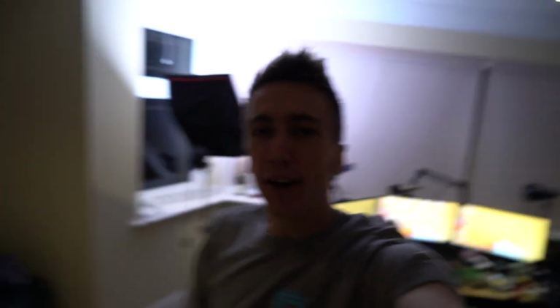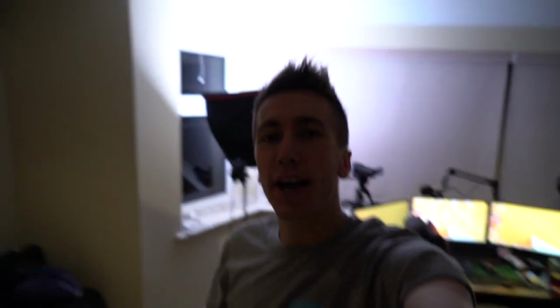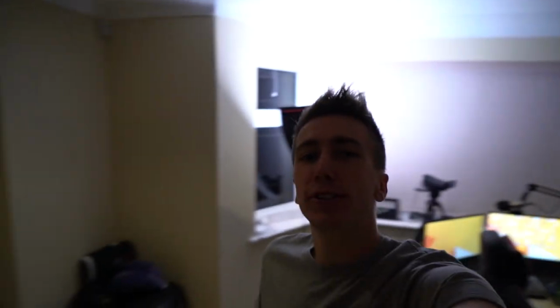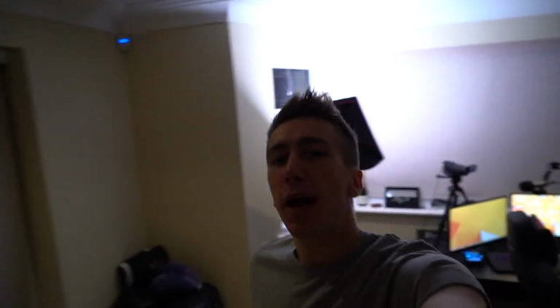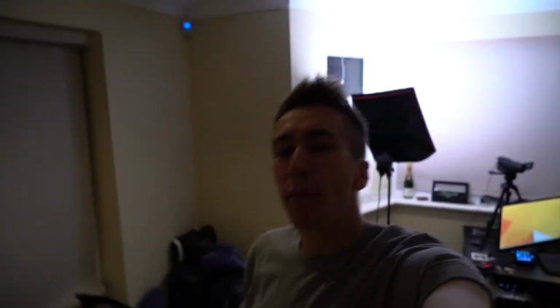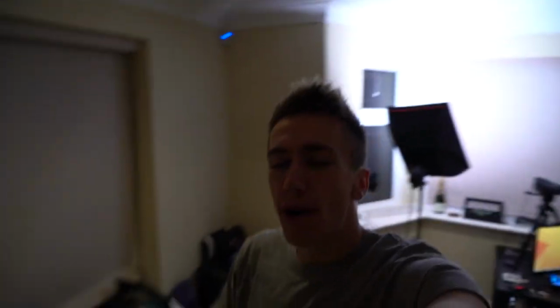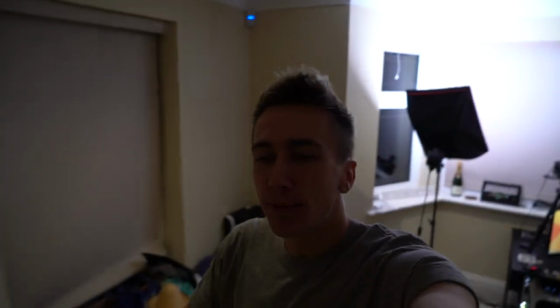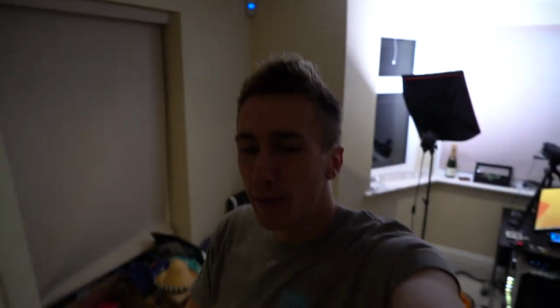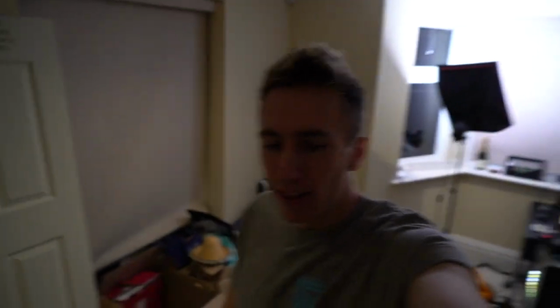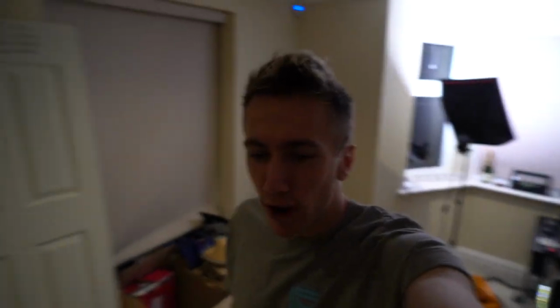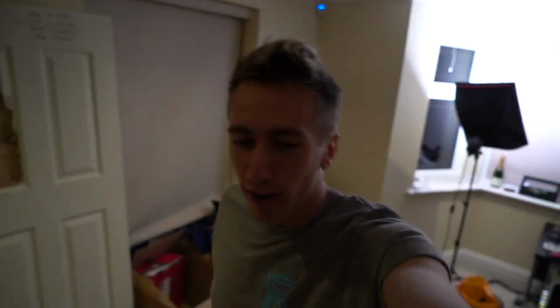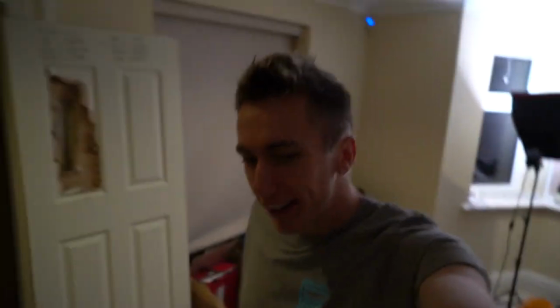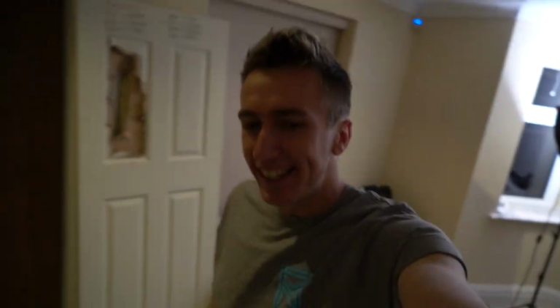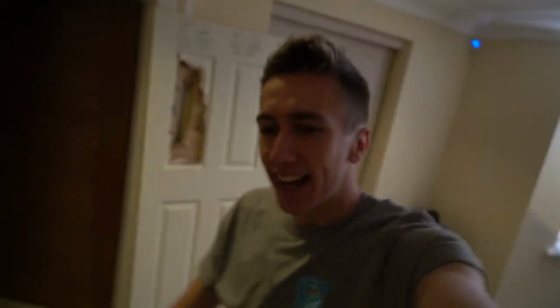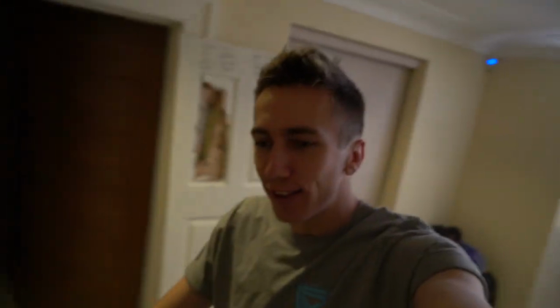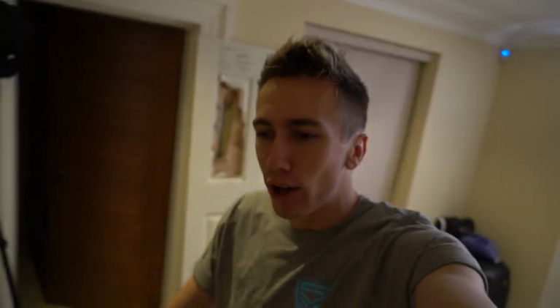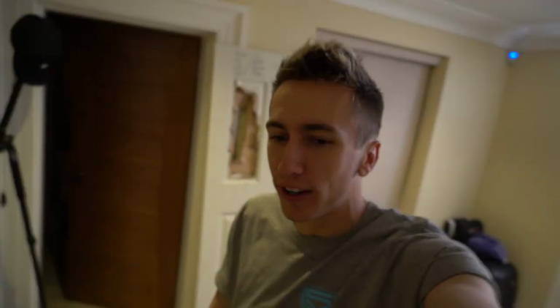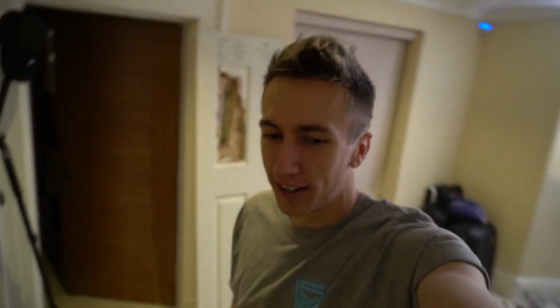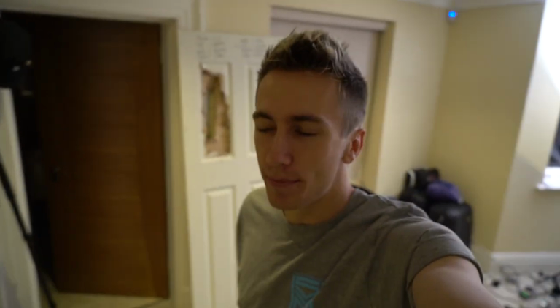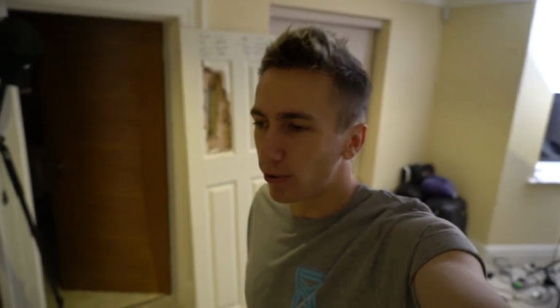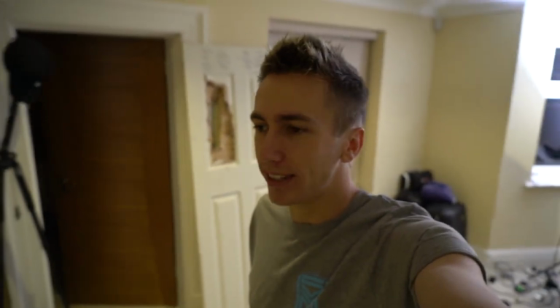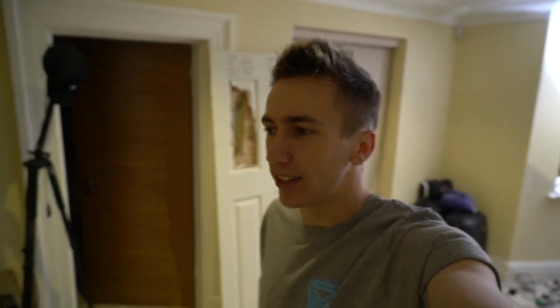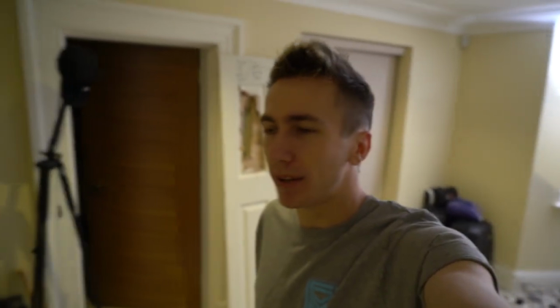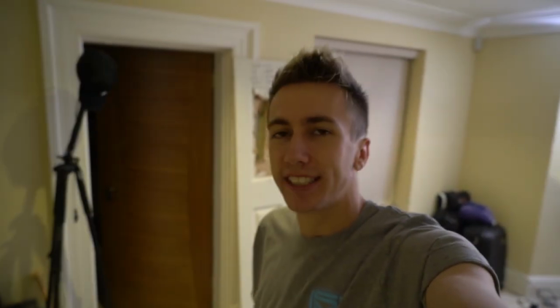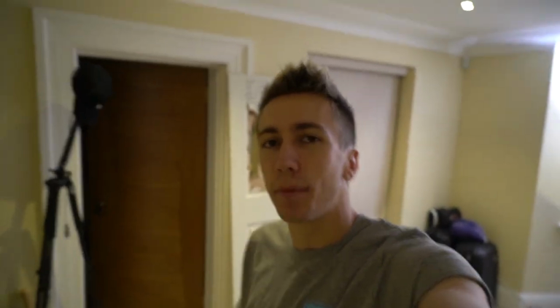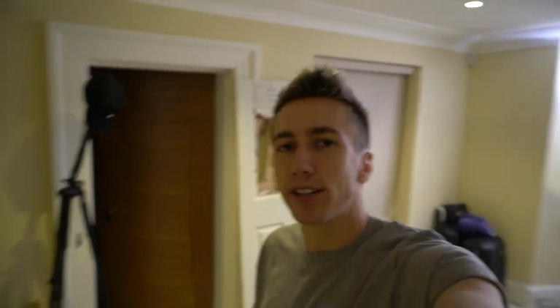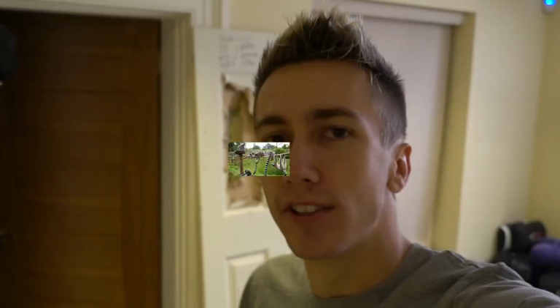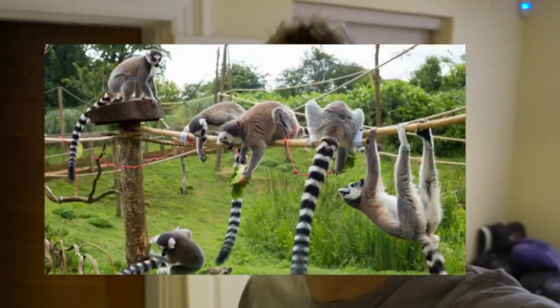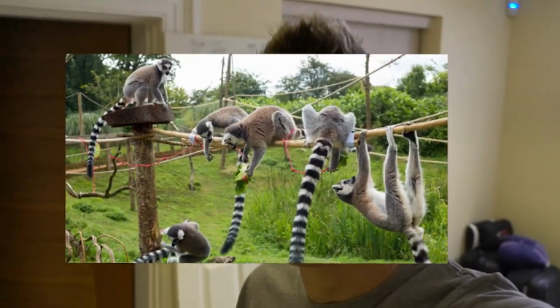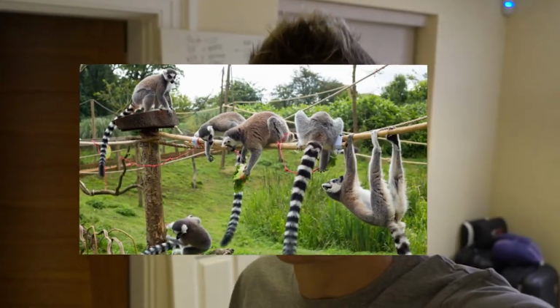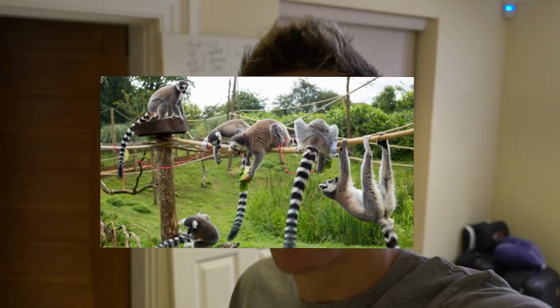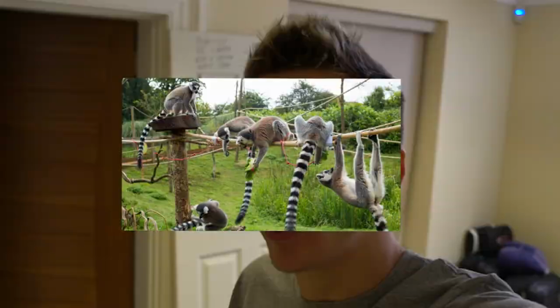Yo guys, what's up and welcome to another vlog. Another day, another vlog. I'm not really doing that much today — I'm going to the zoo later on.